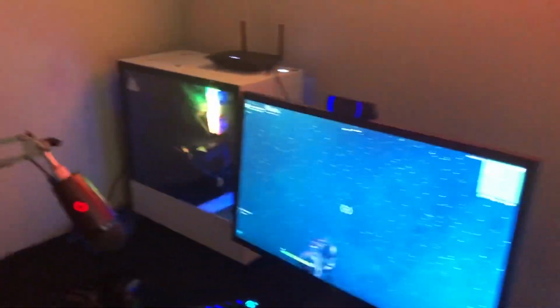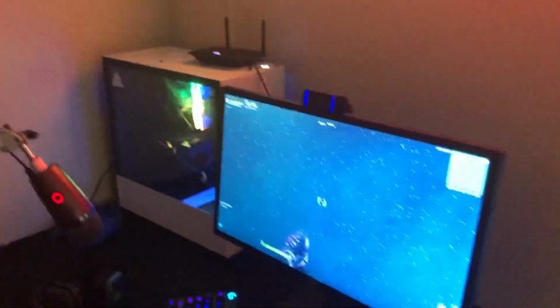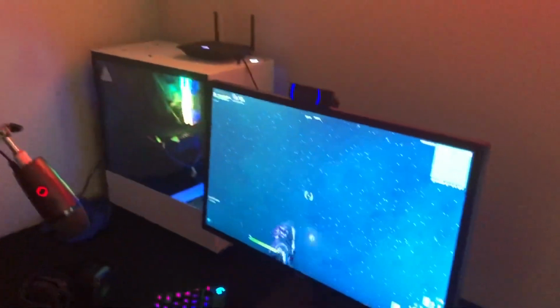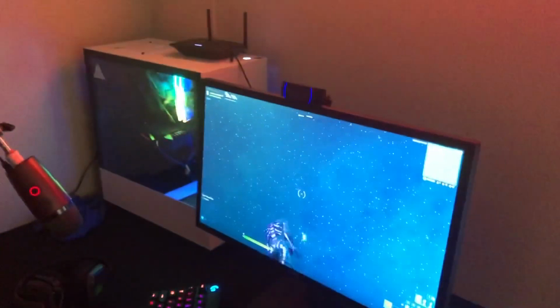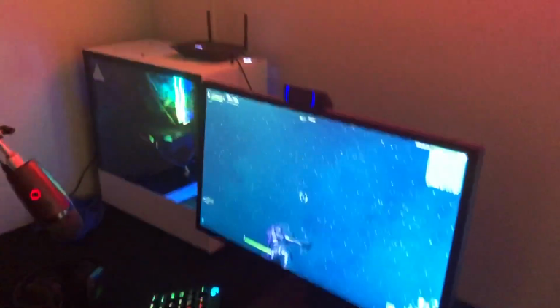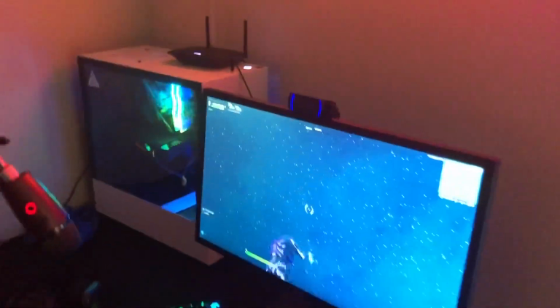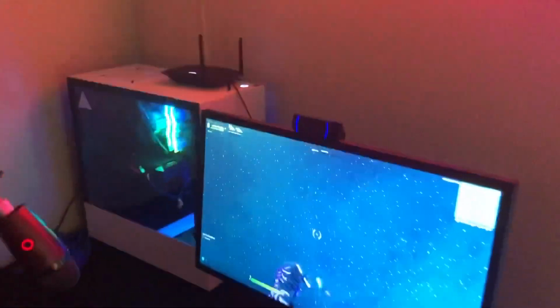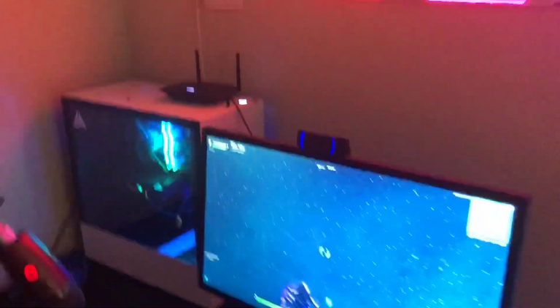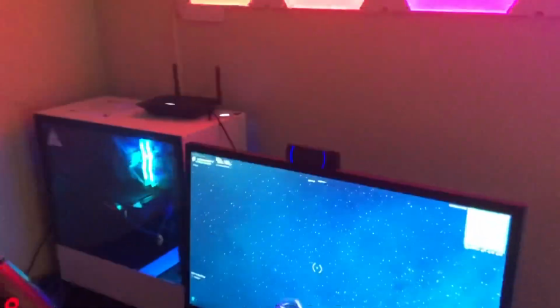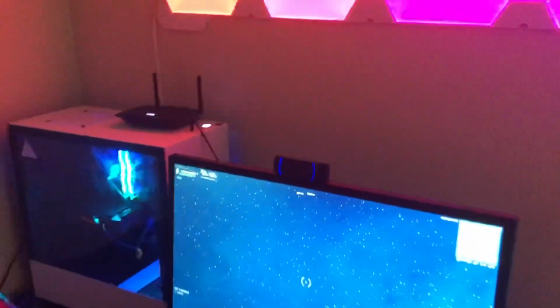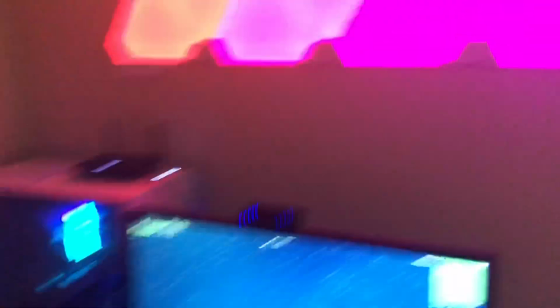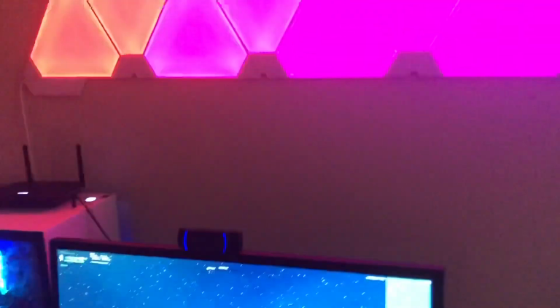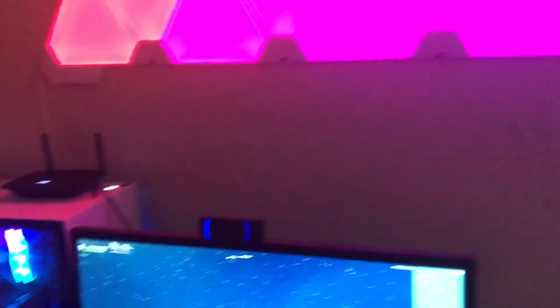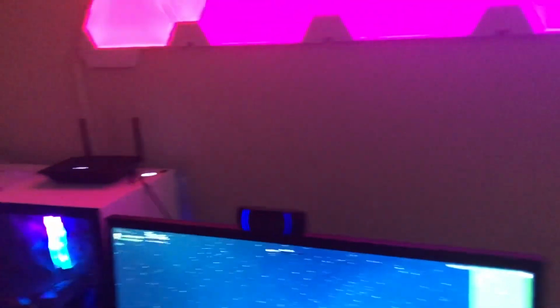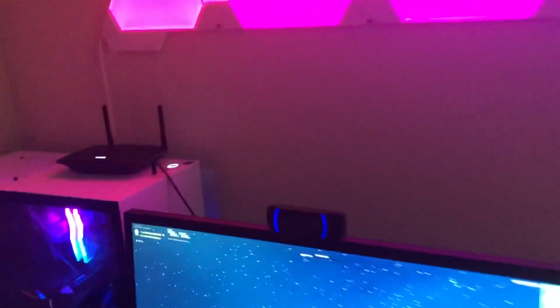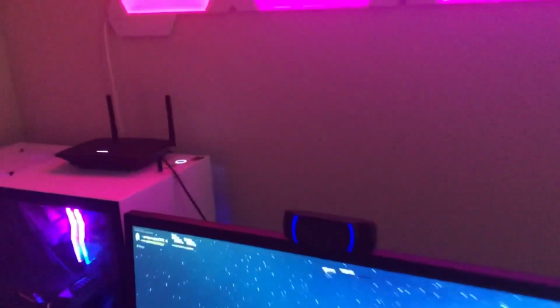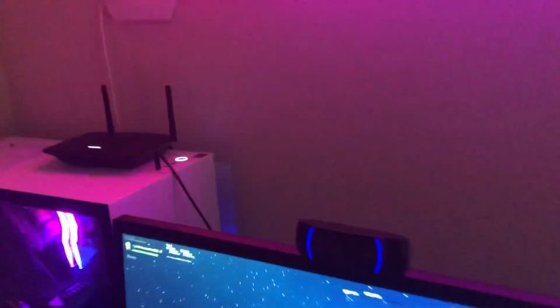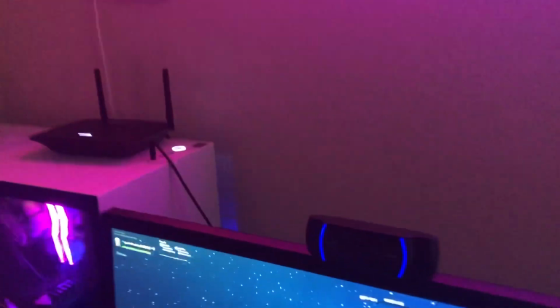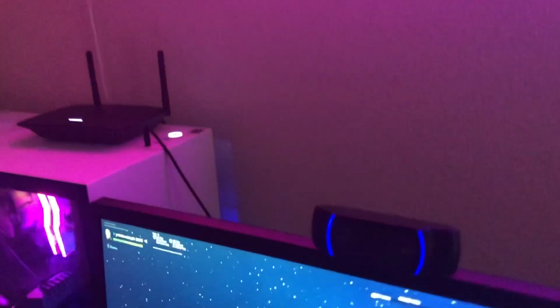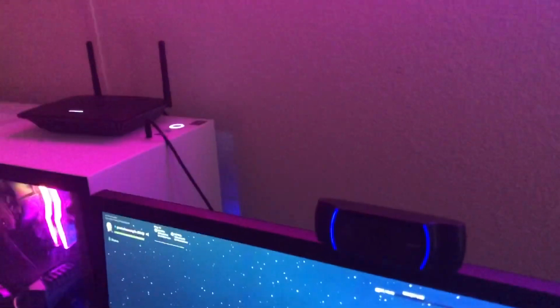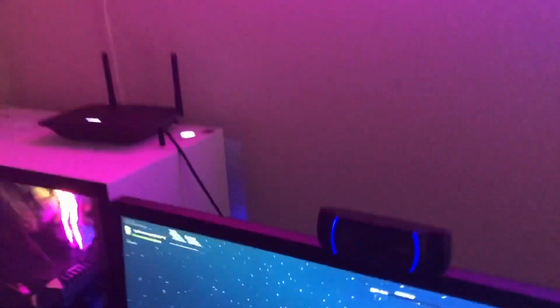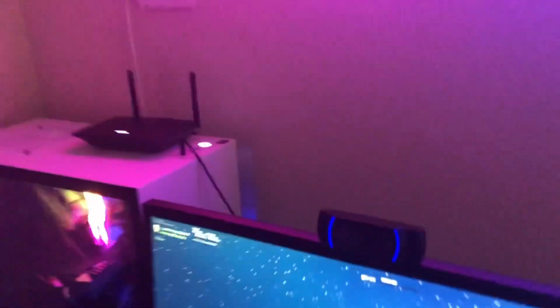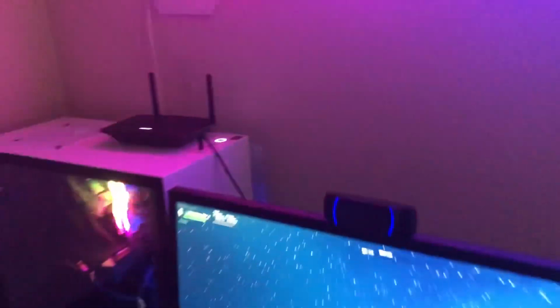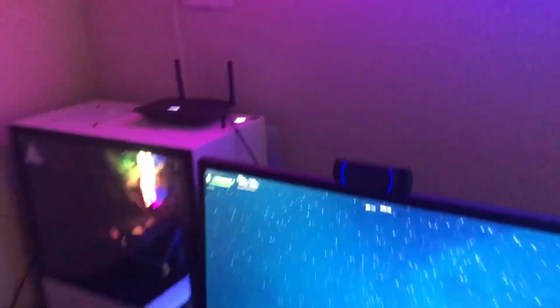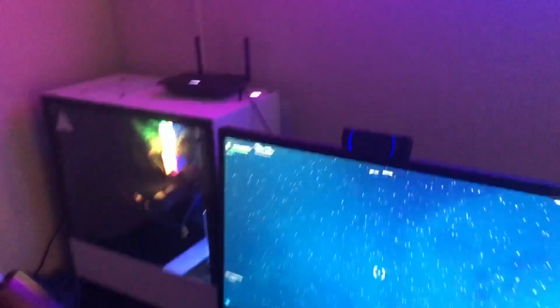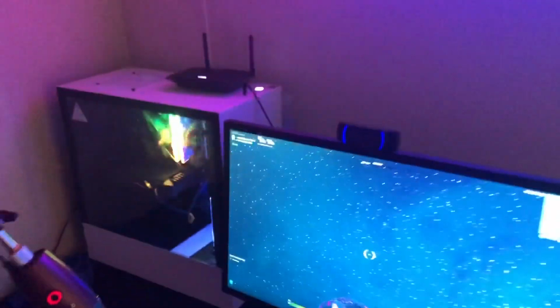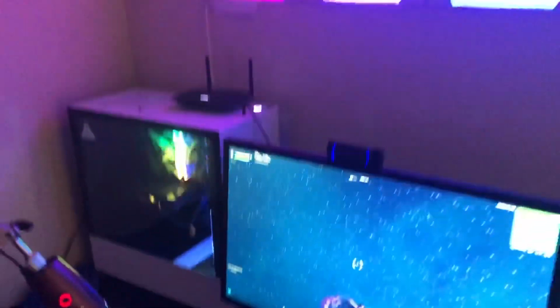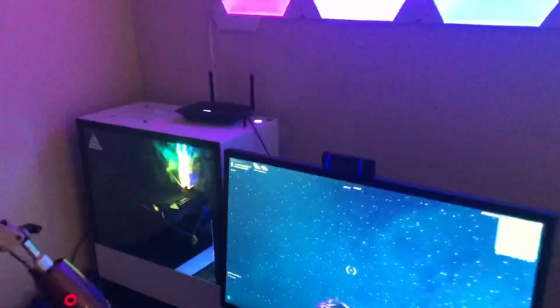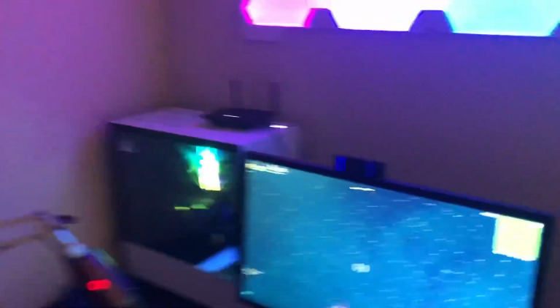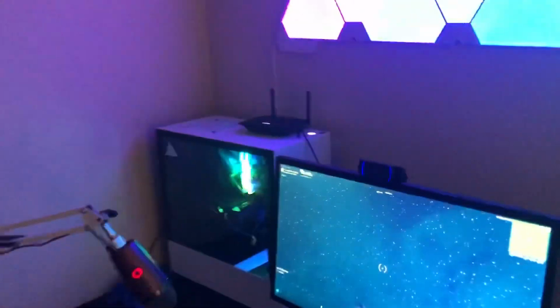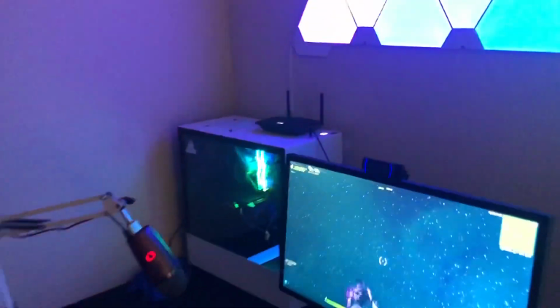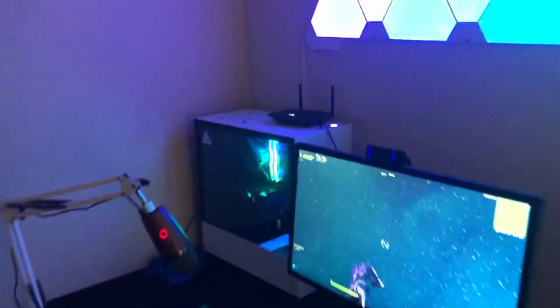My webcam is a C922 by Logitech — 1080p, 60fps.